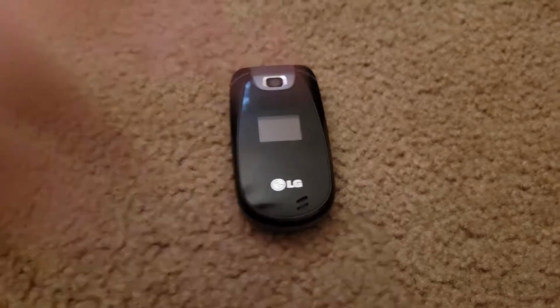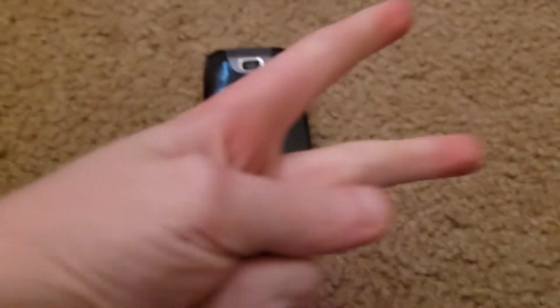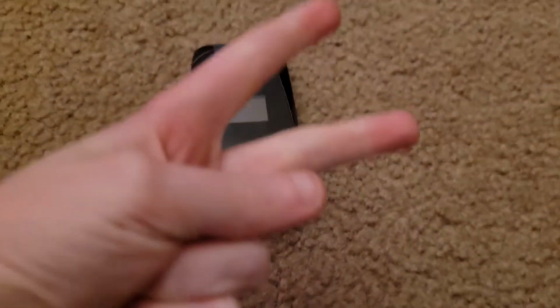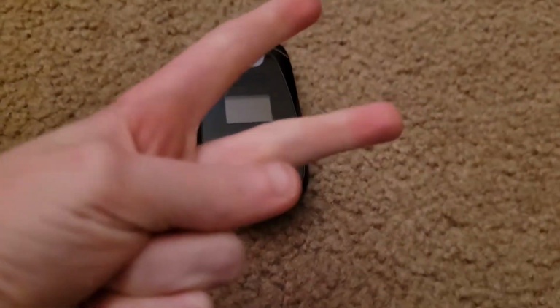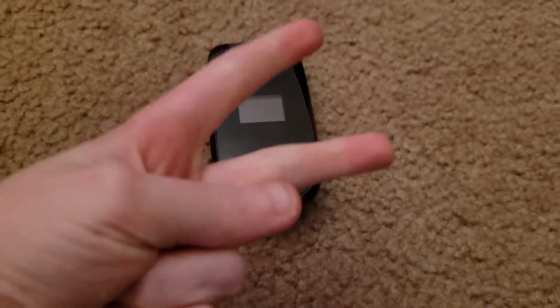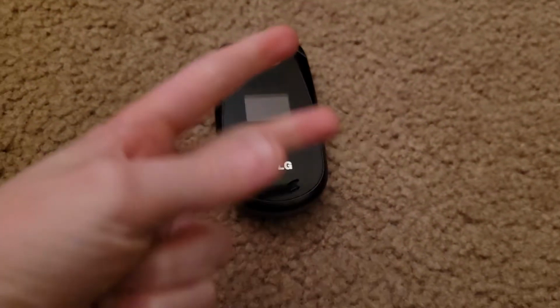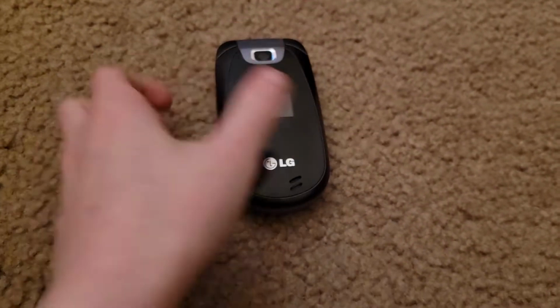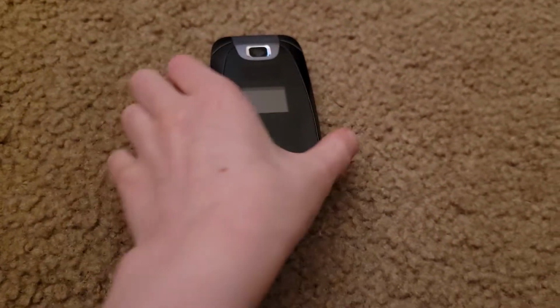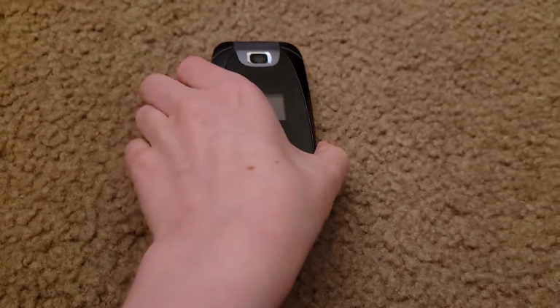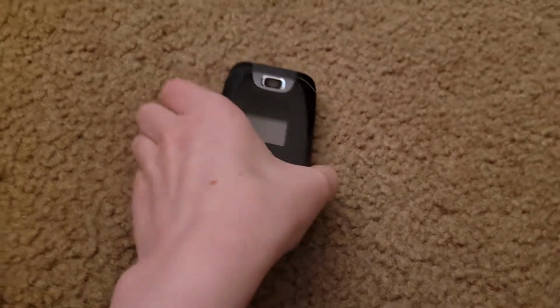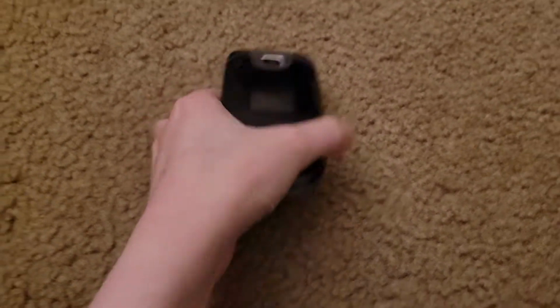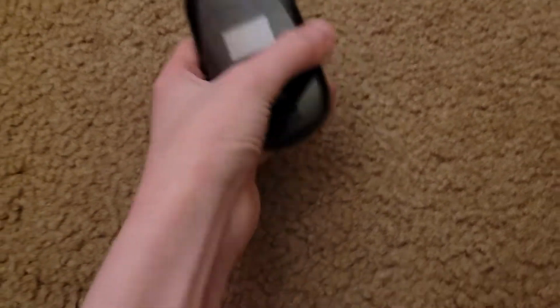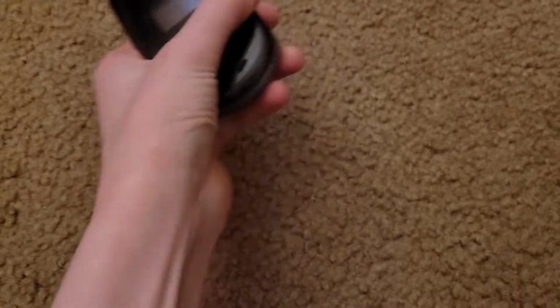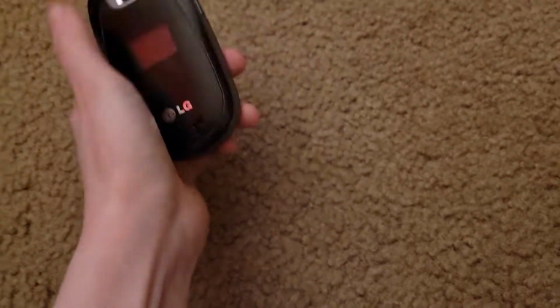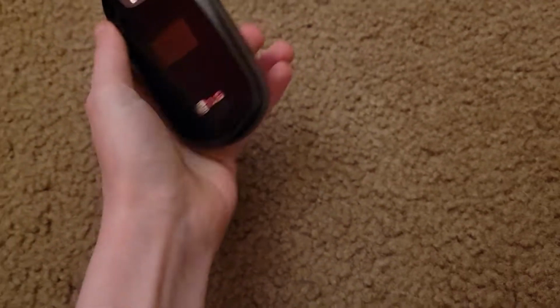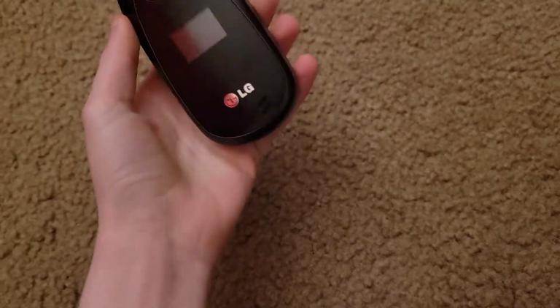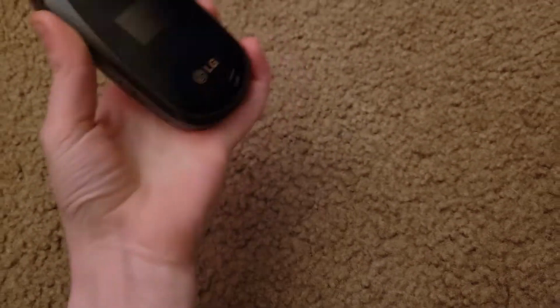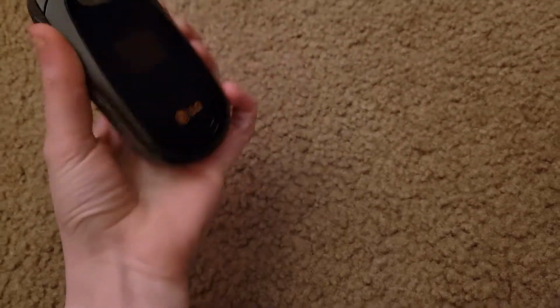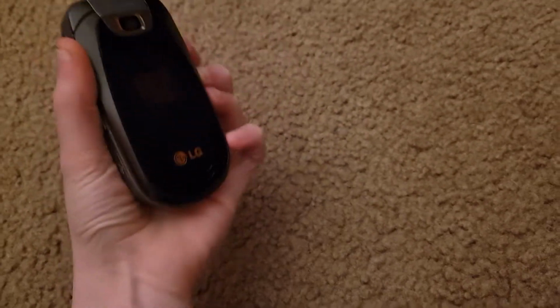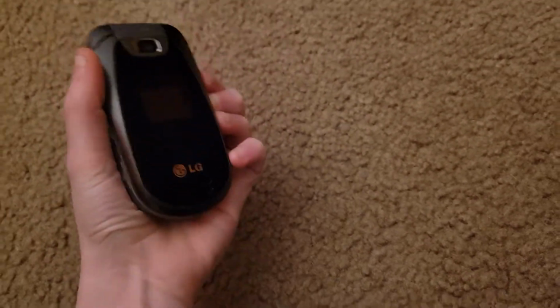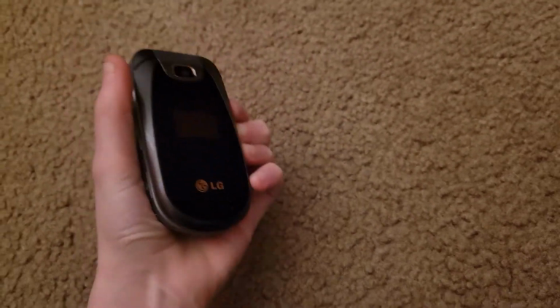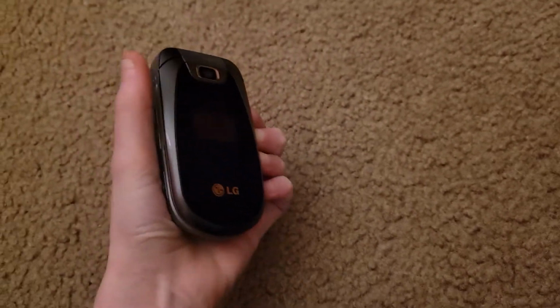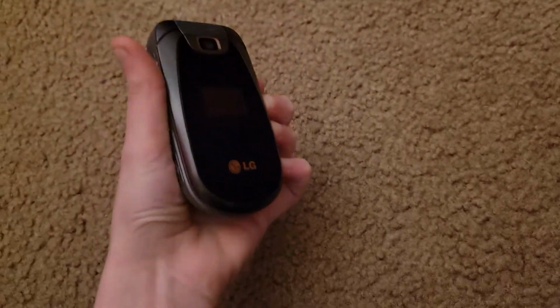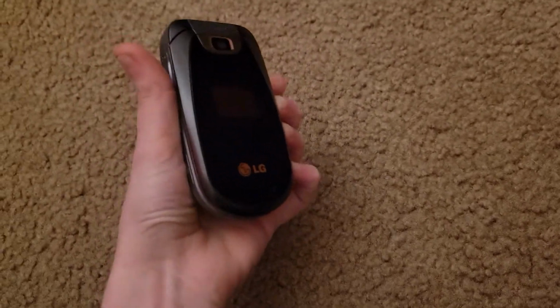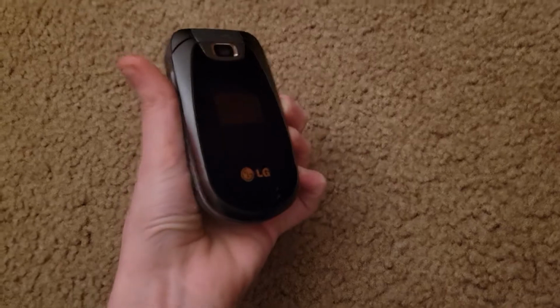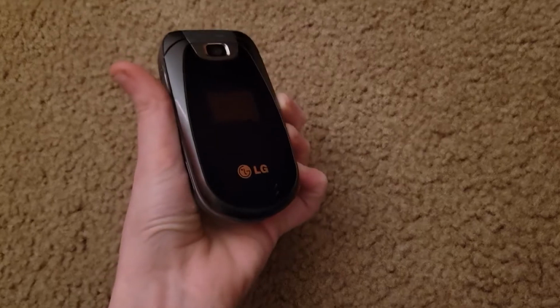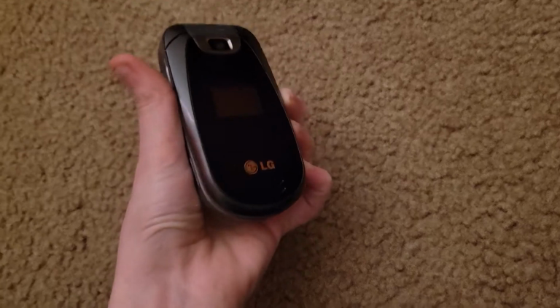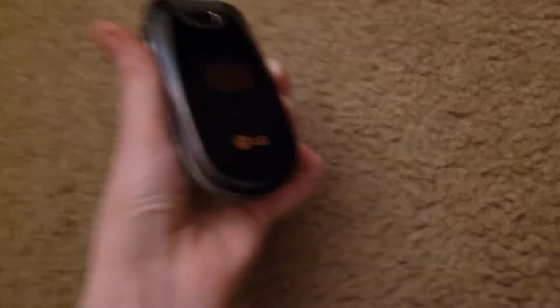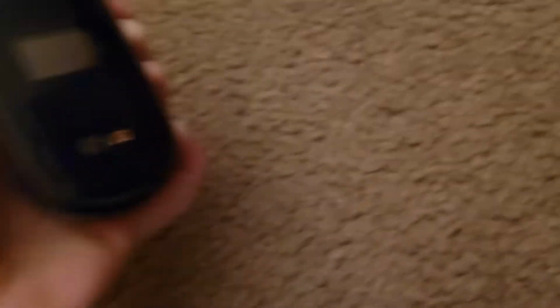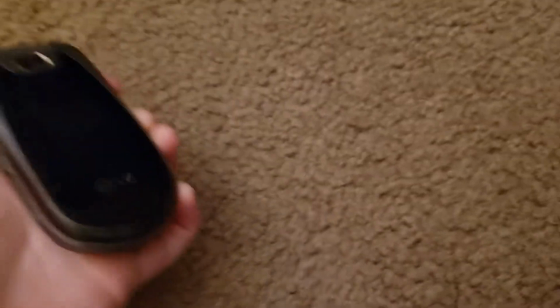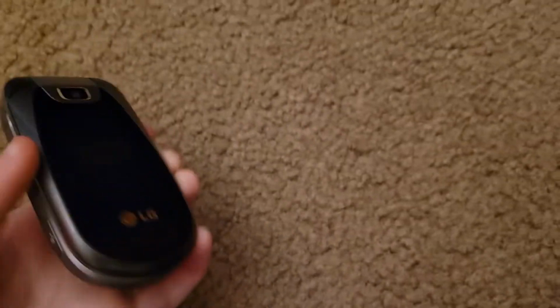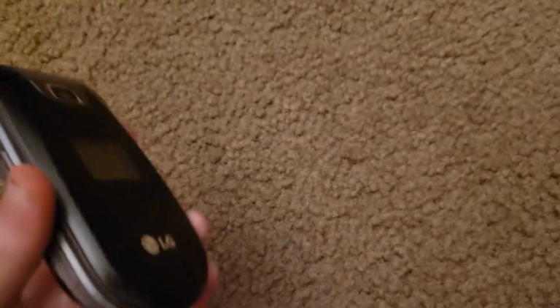What's up guys, this is RedCityFace-S9 with the look around of the LG Revere 2 for Verizon.